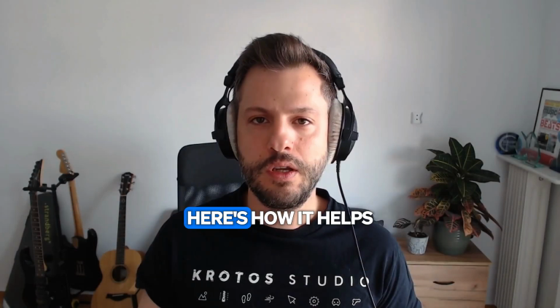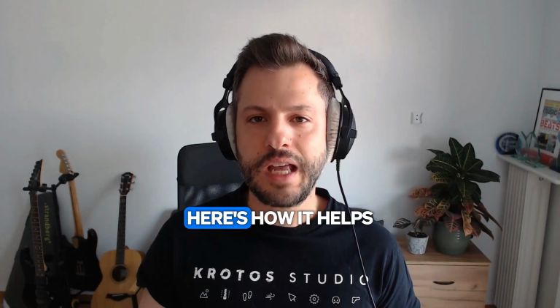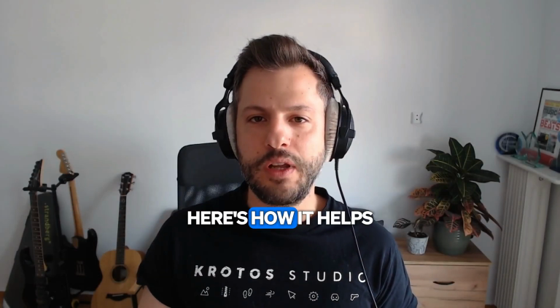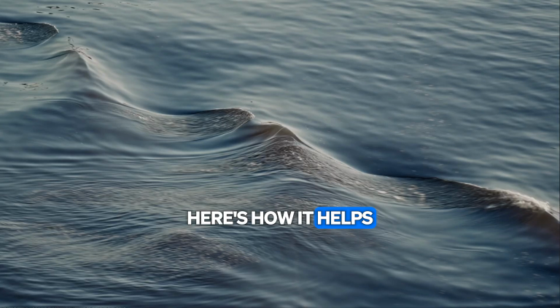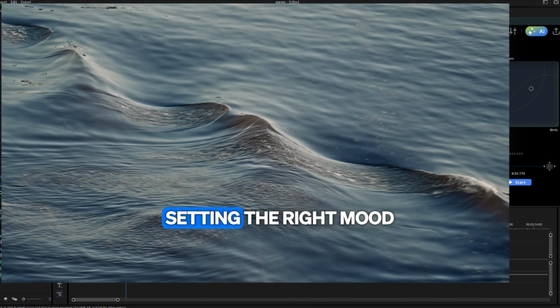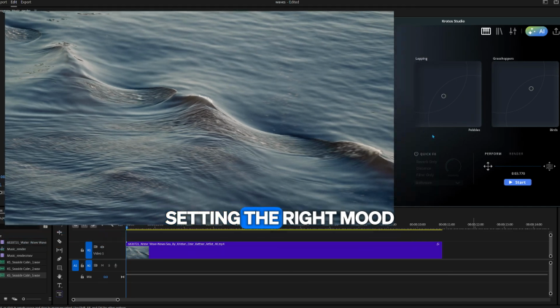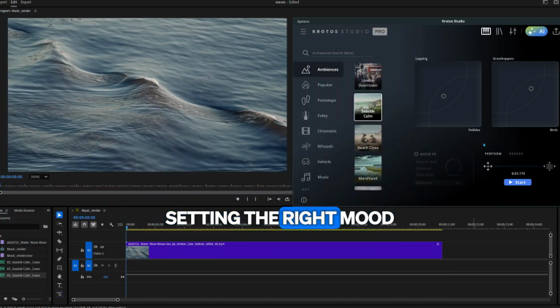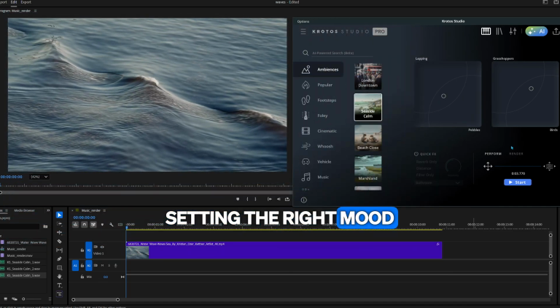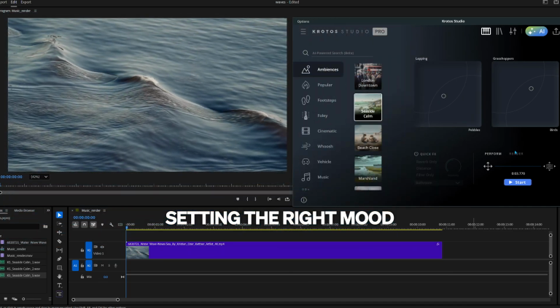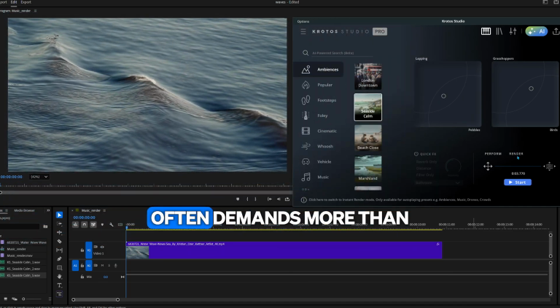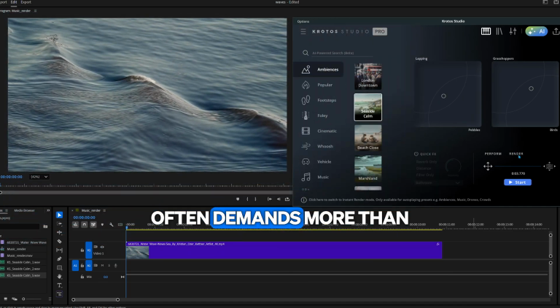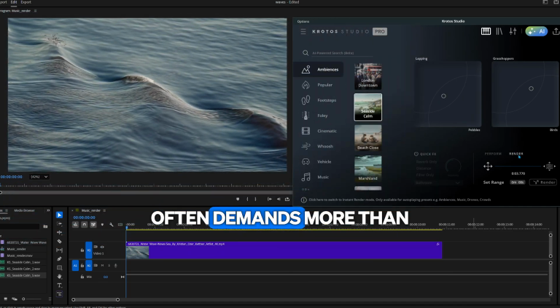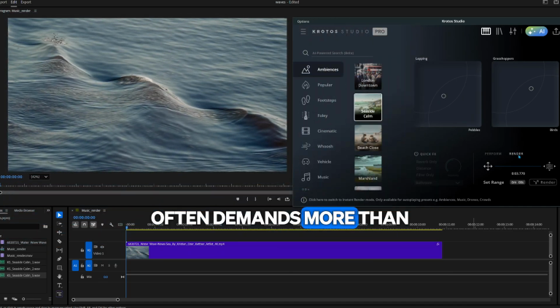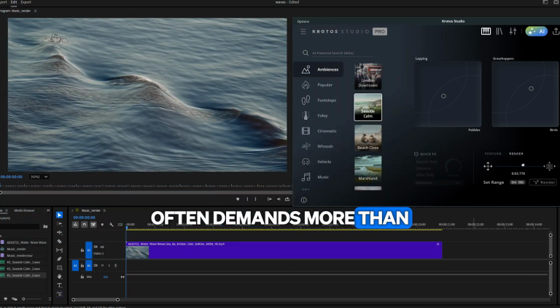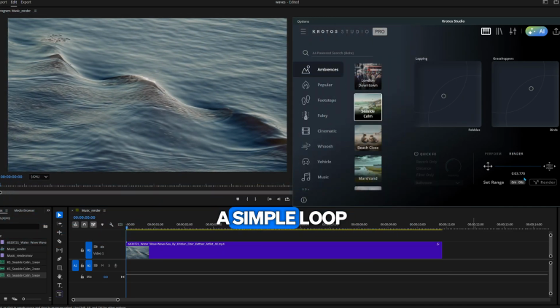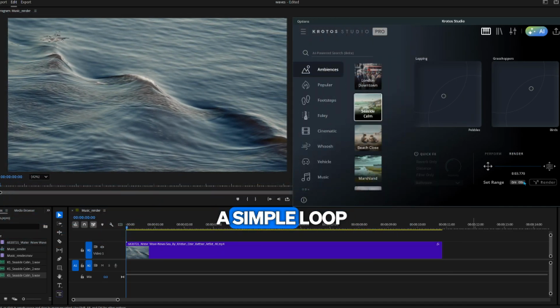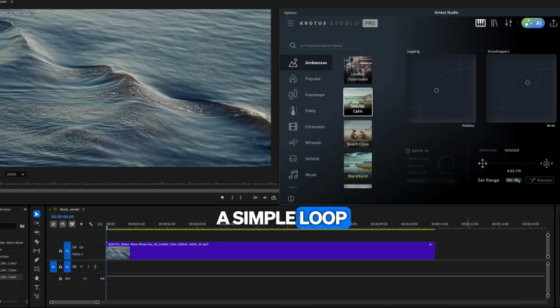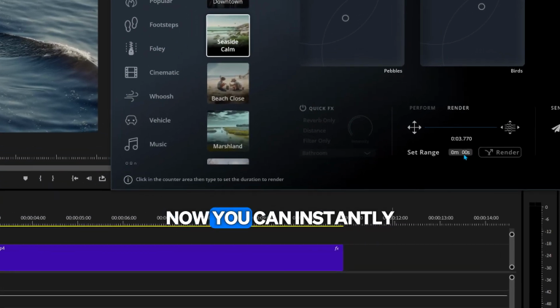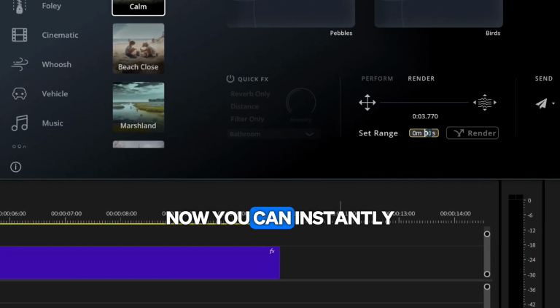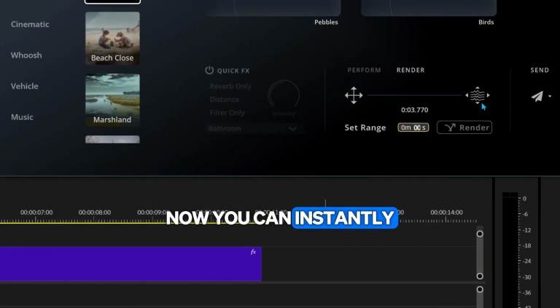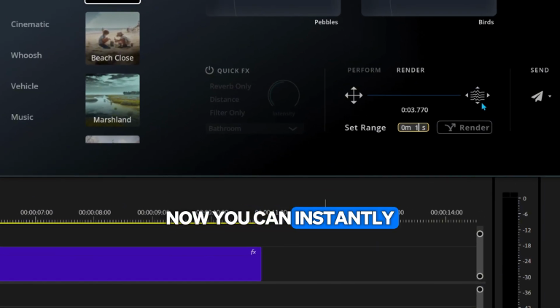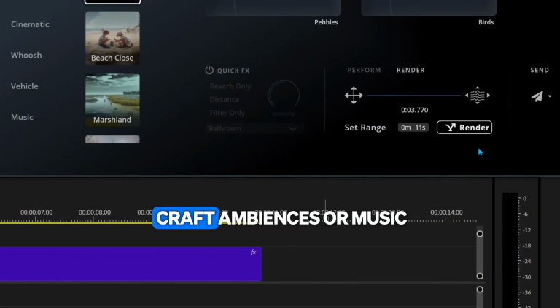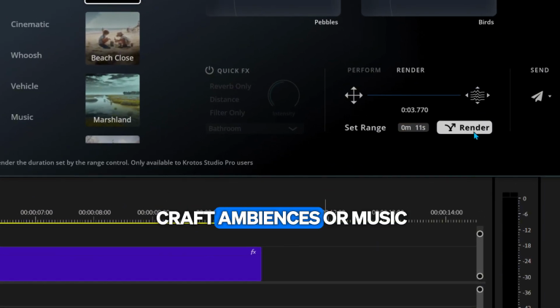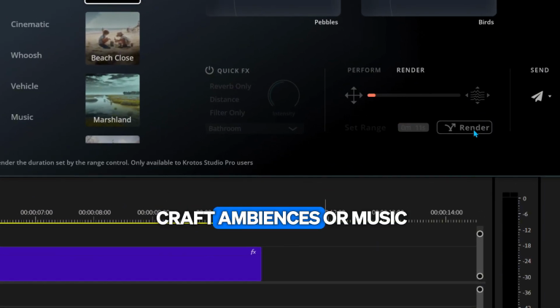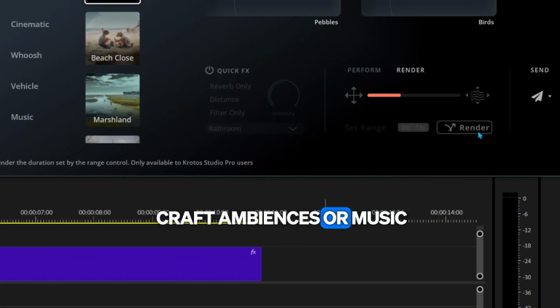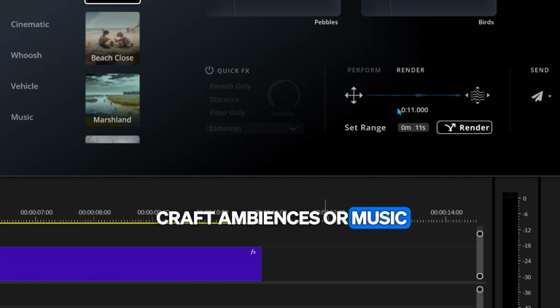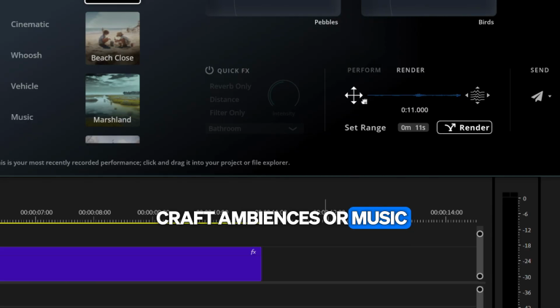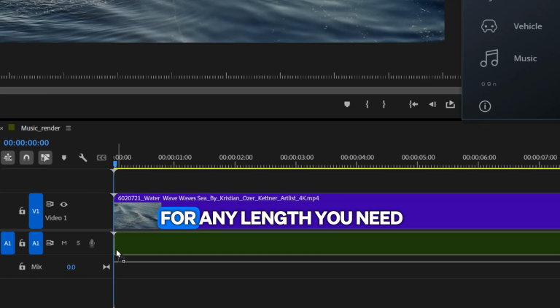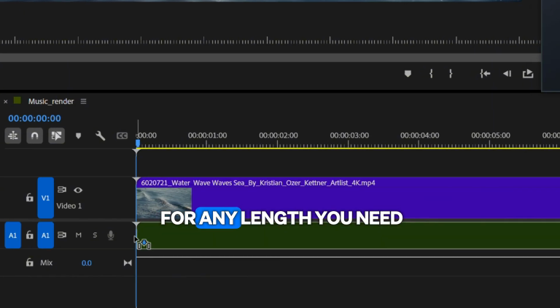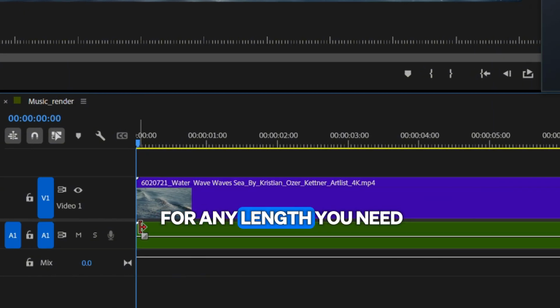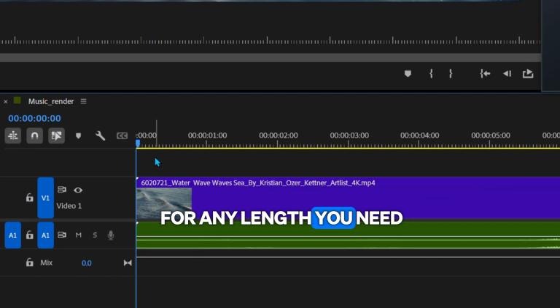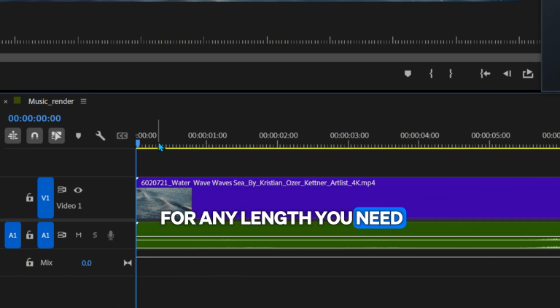Setting the right mood often demands more than a simple loop. Now you can instantly craft ambiances from music for any length you need.